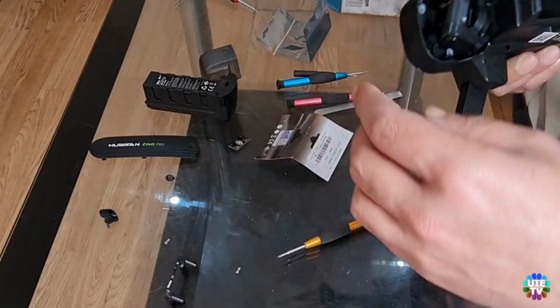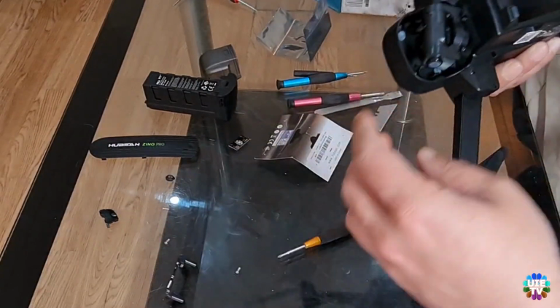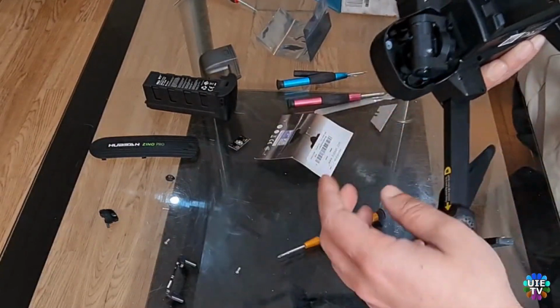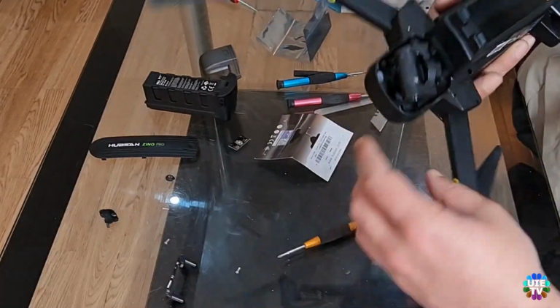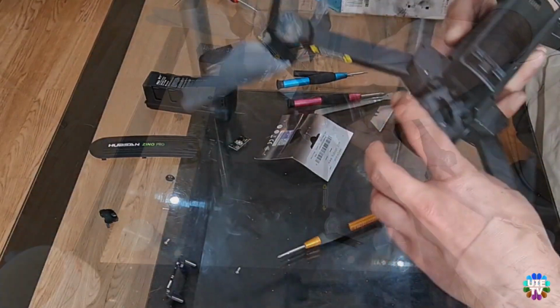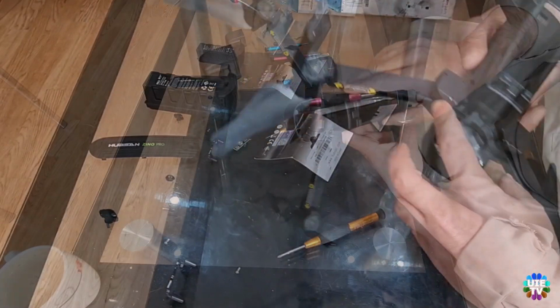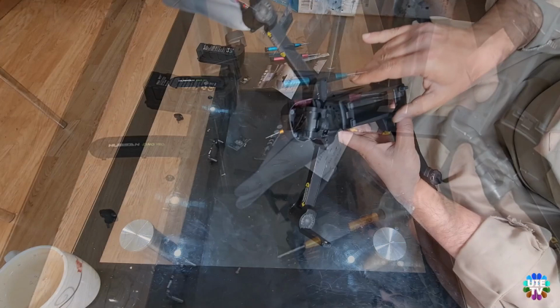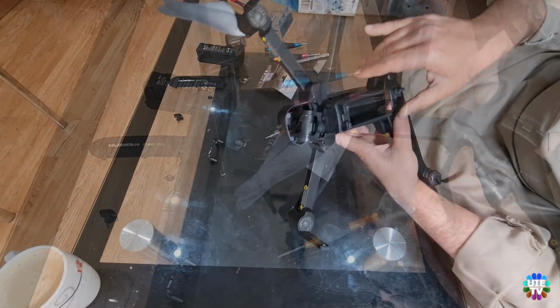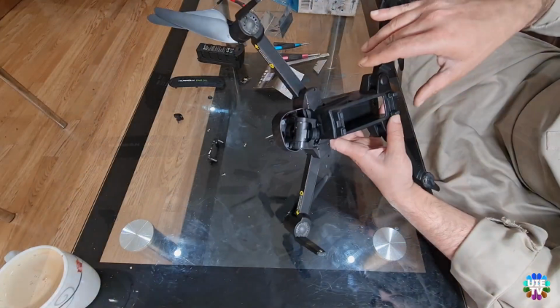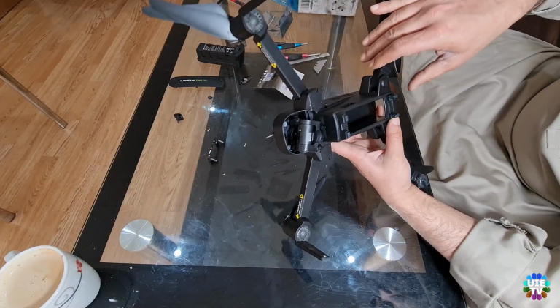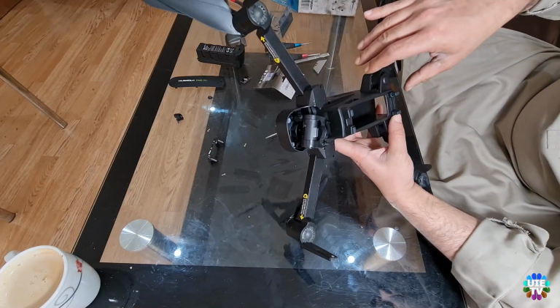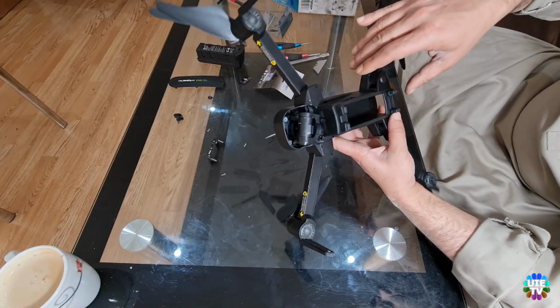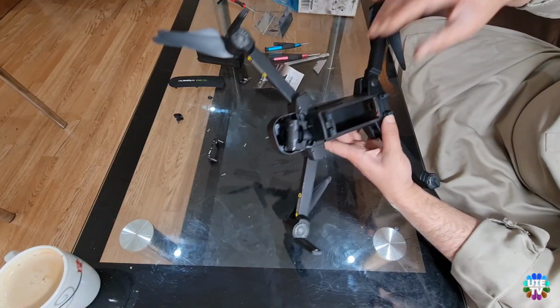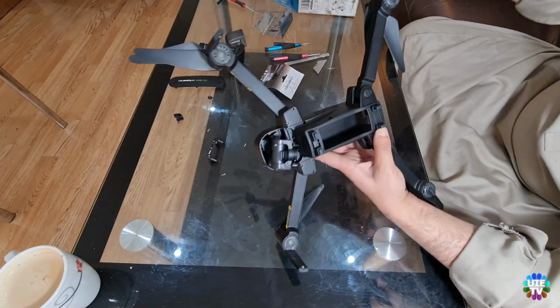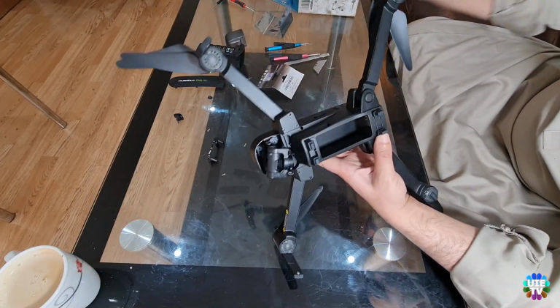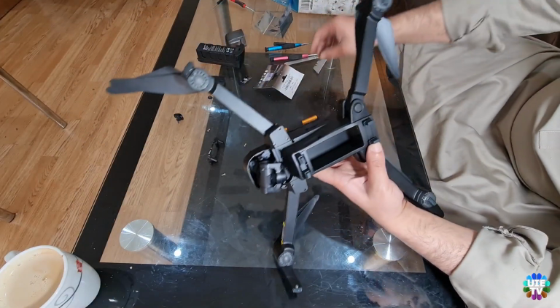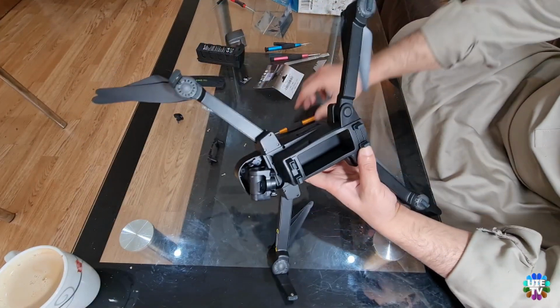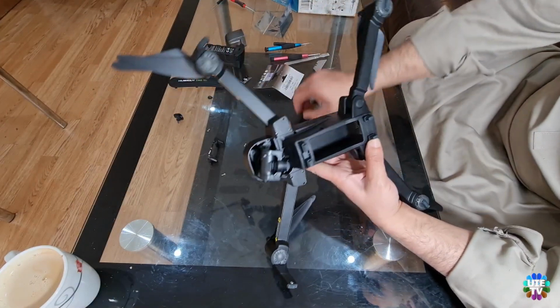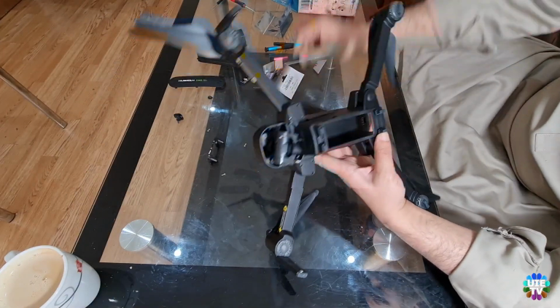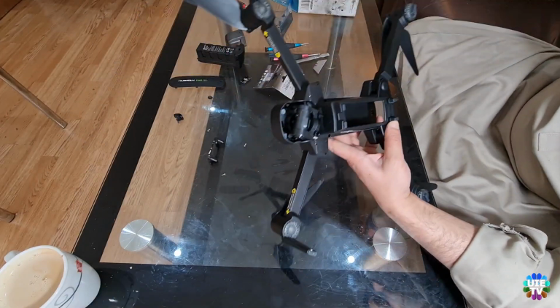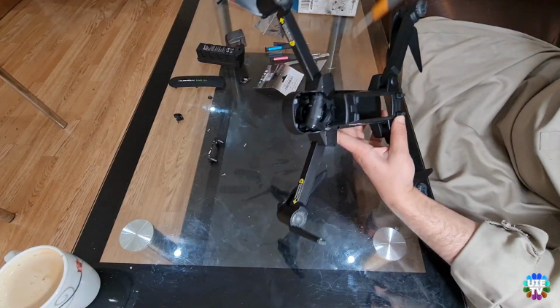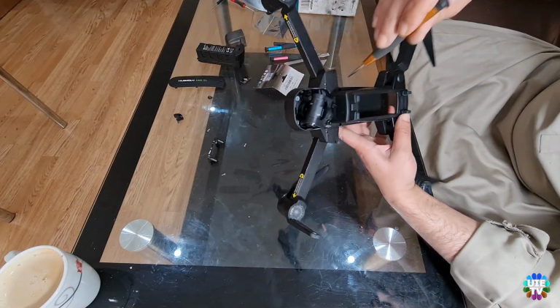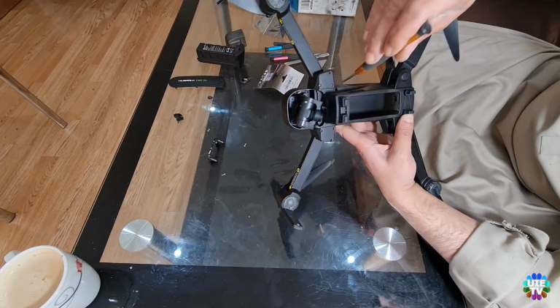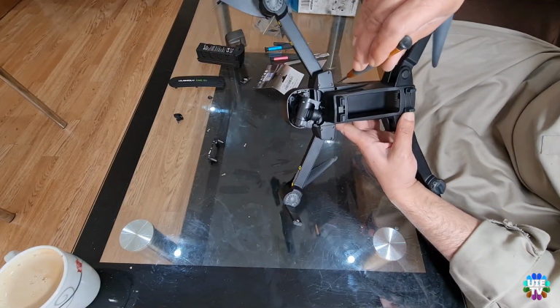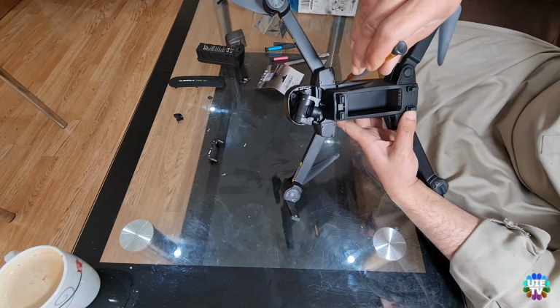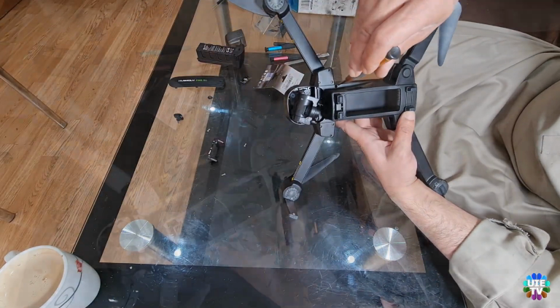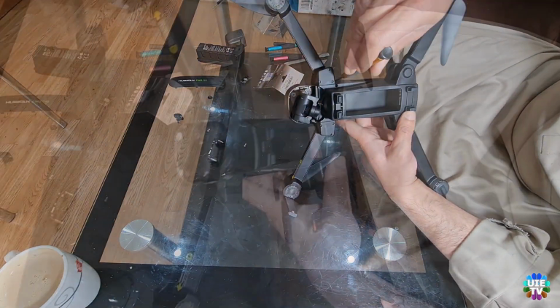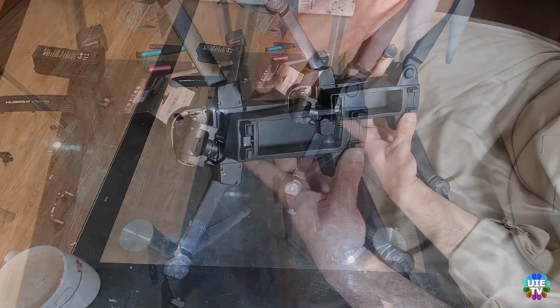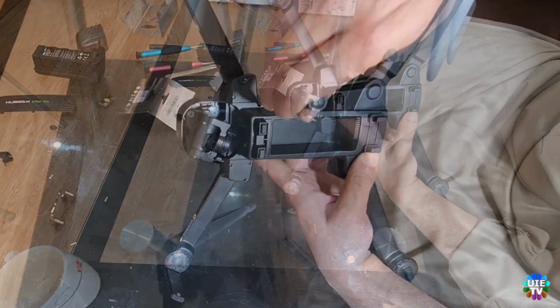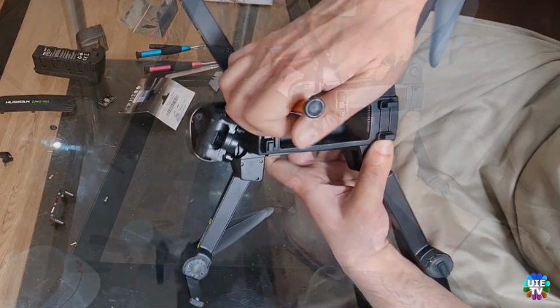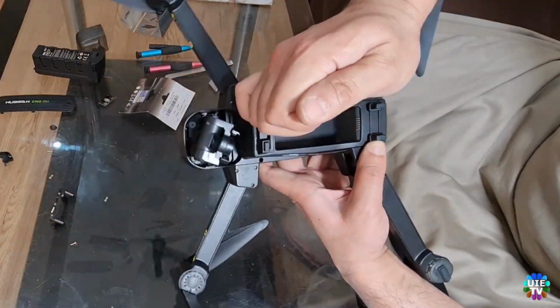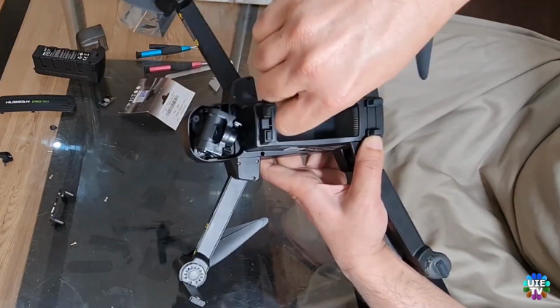On the bottom of the drone there are two more screws. Please unscrew these two screws.